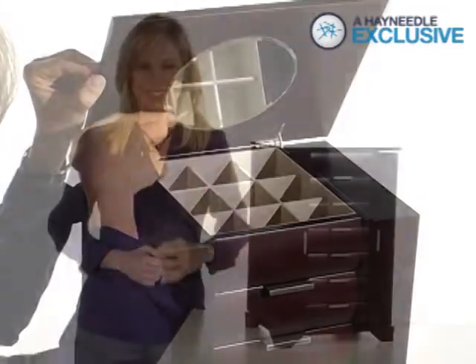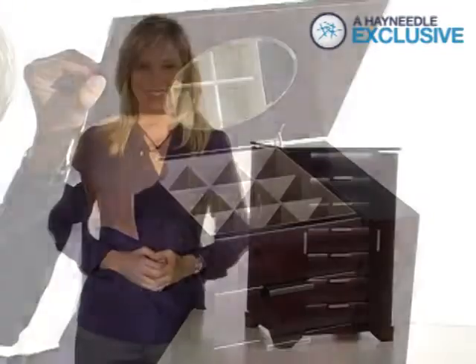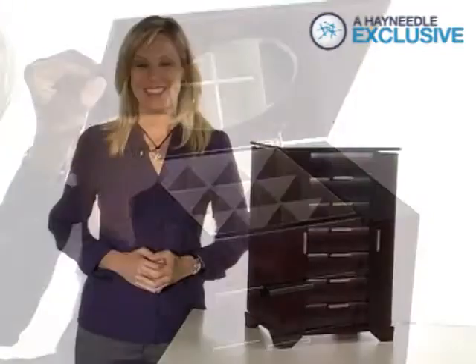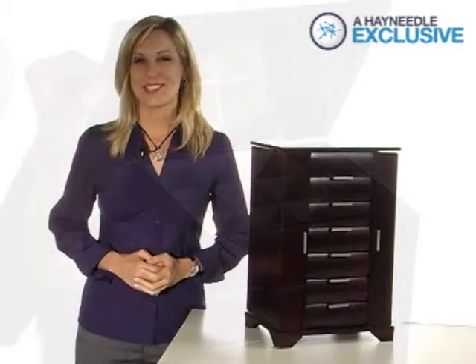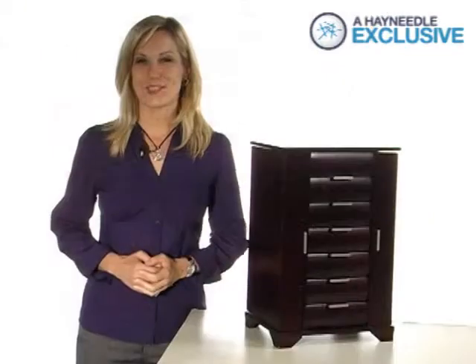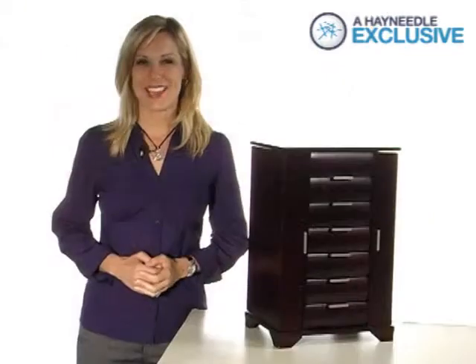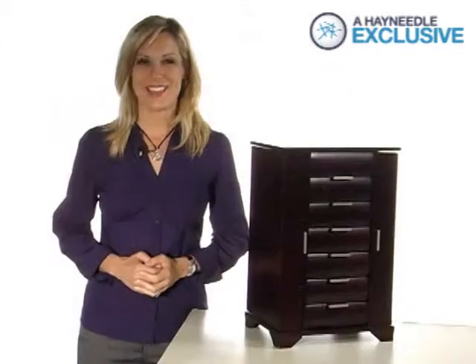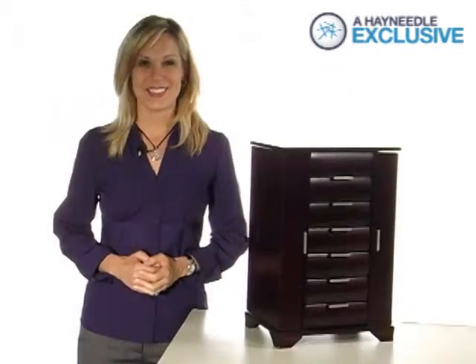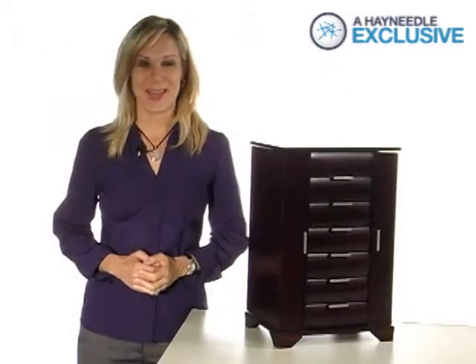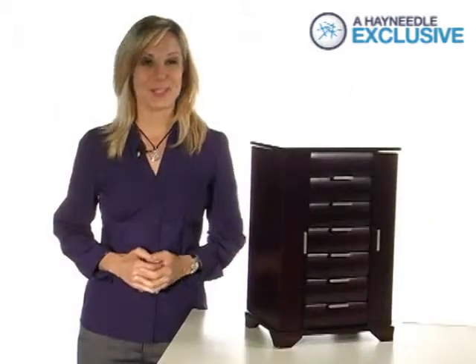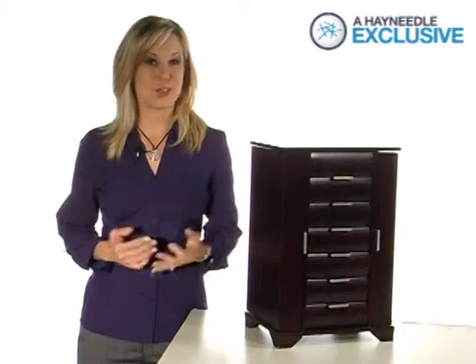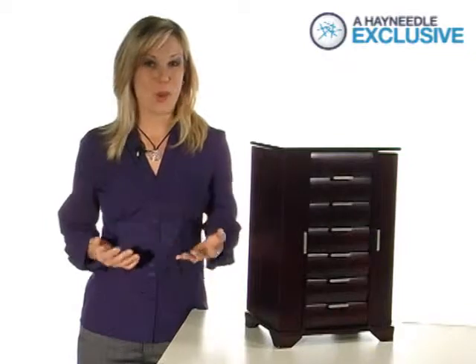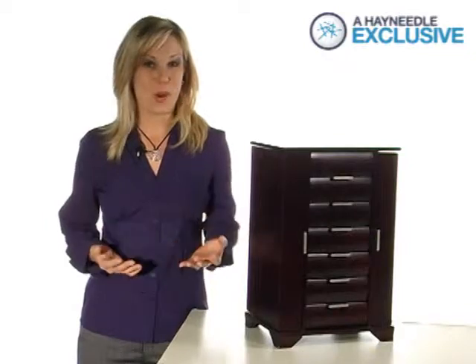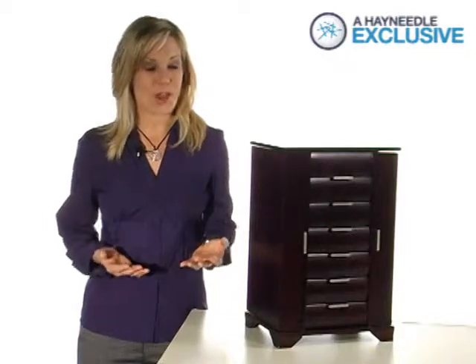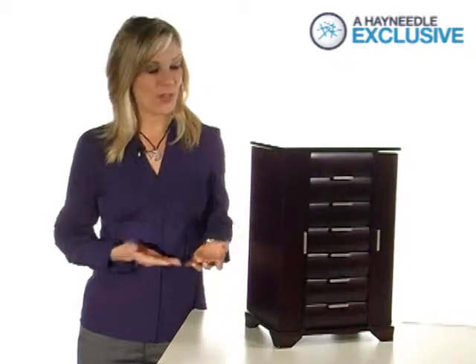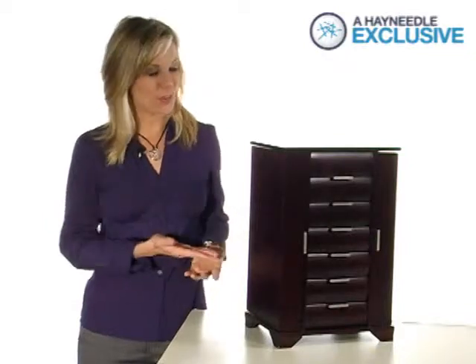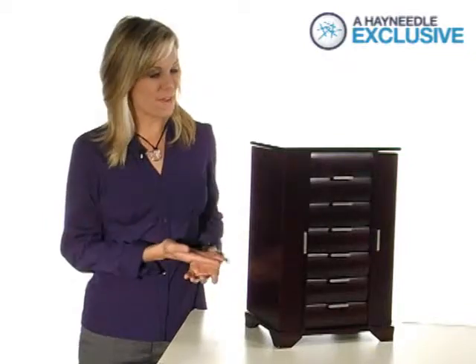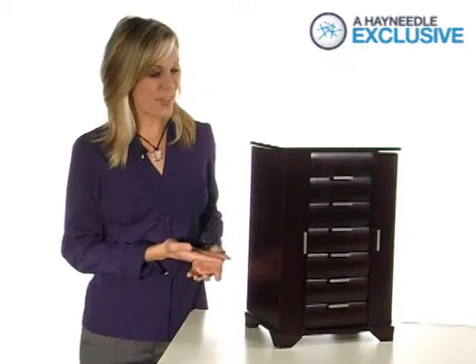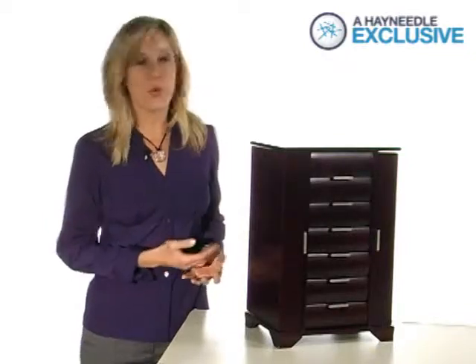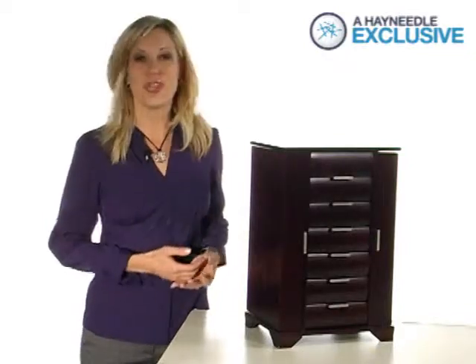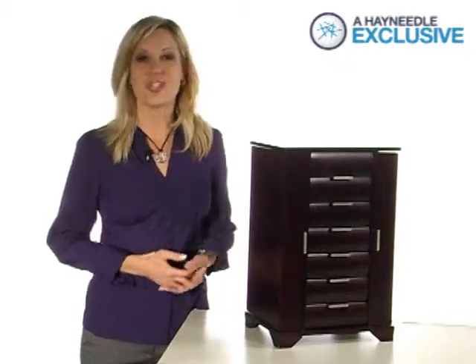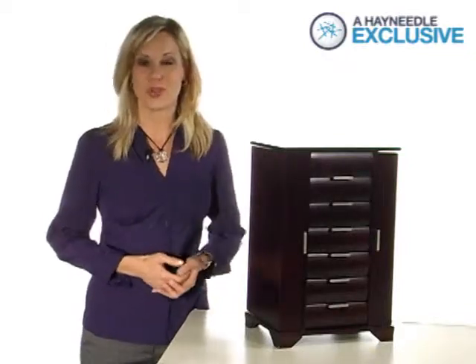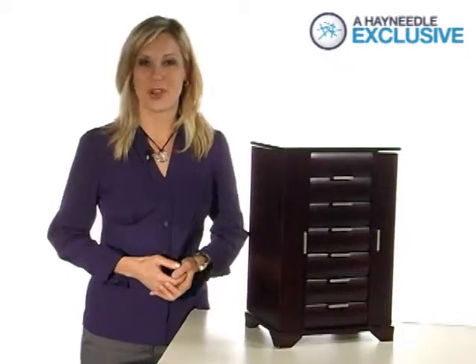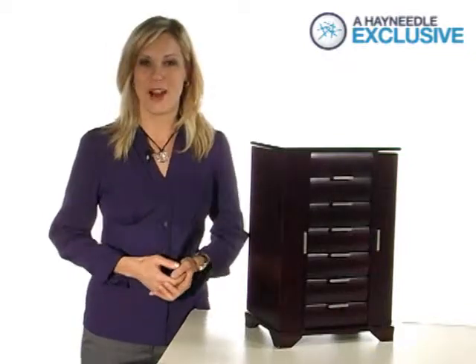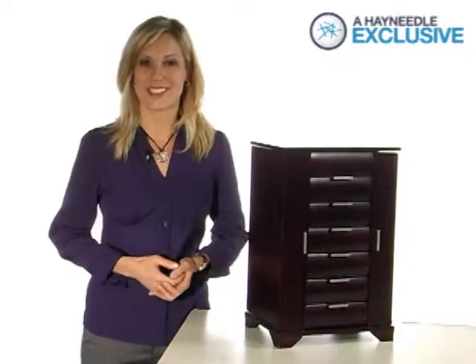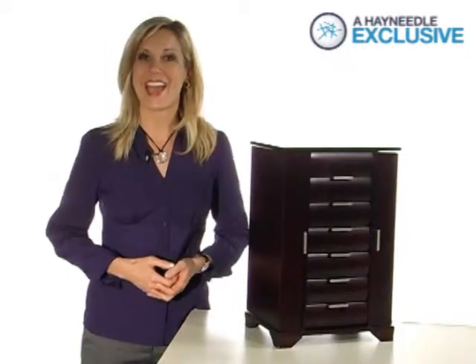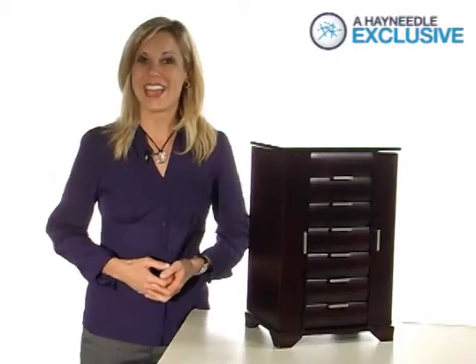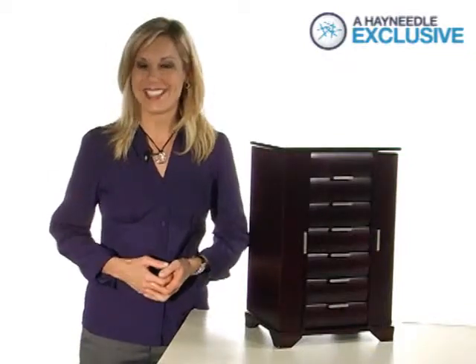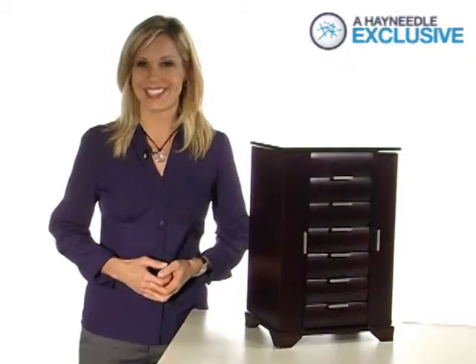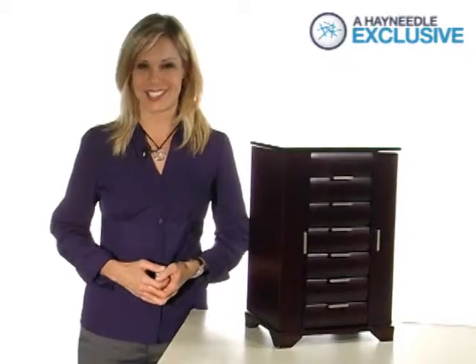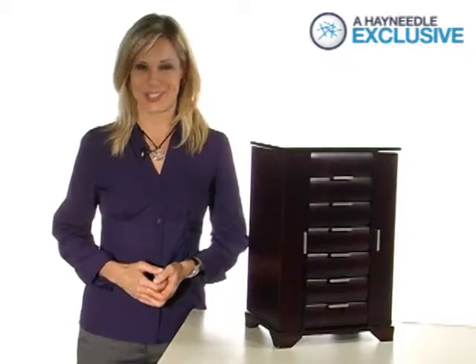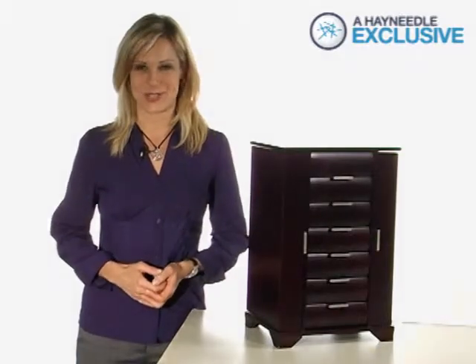Thanks for taking the time to learn more about the Ravella Wooden Jewelry Box, a Hayneedle exclusive.